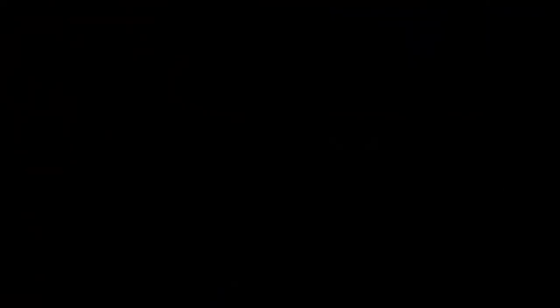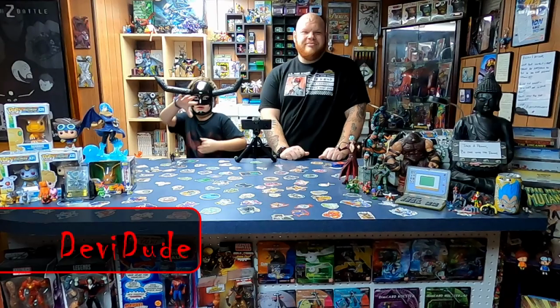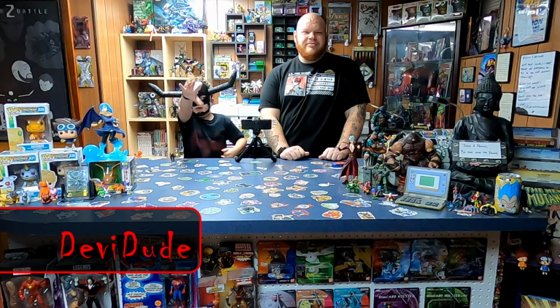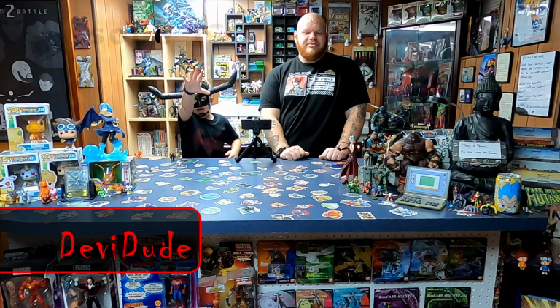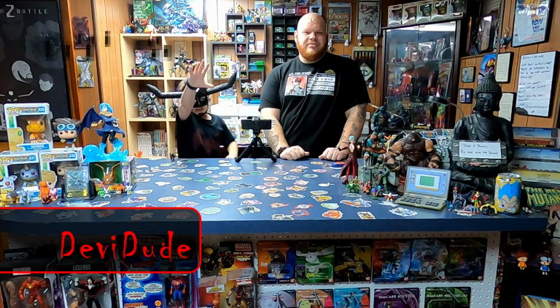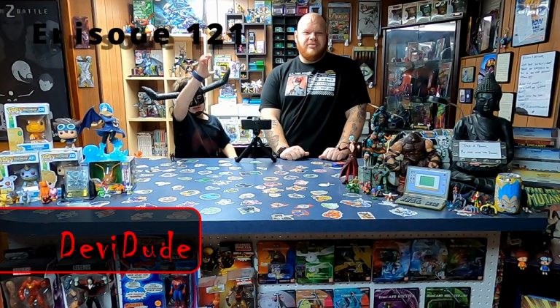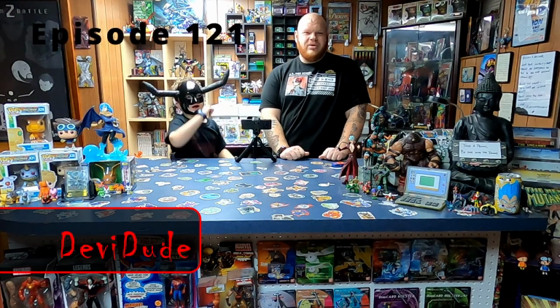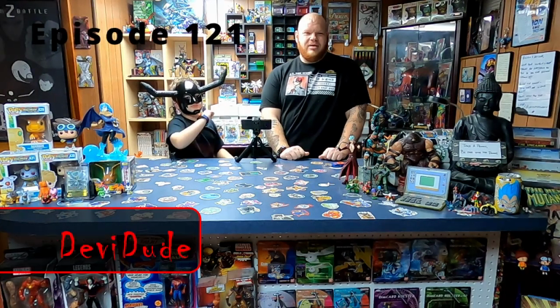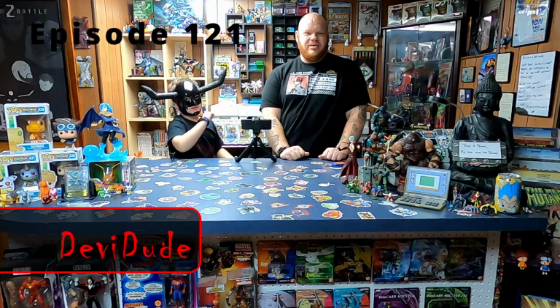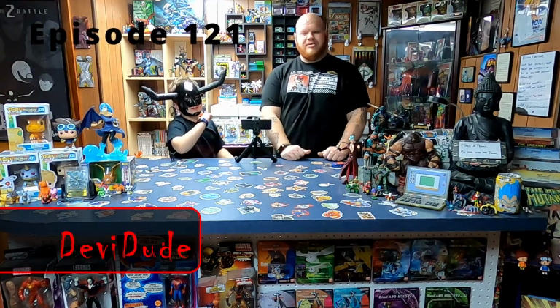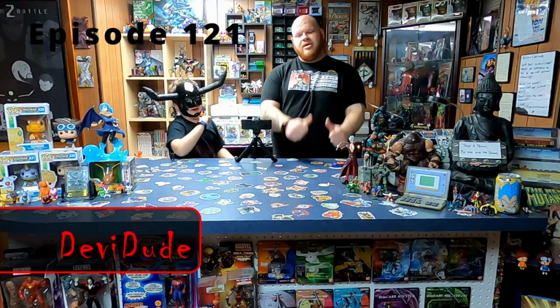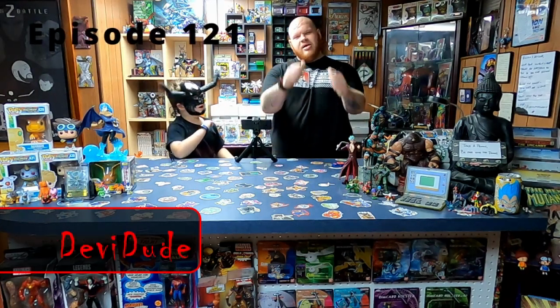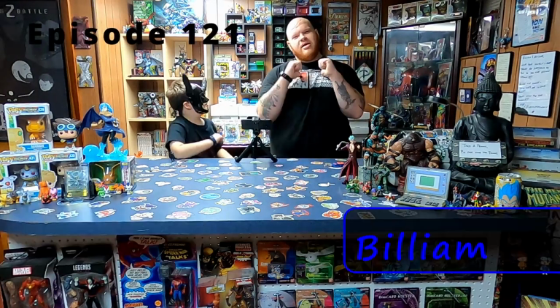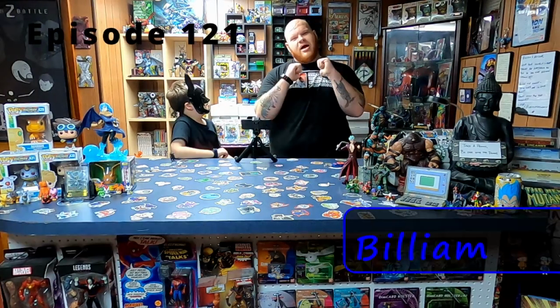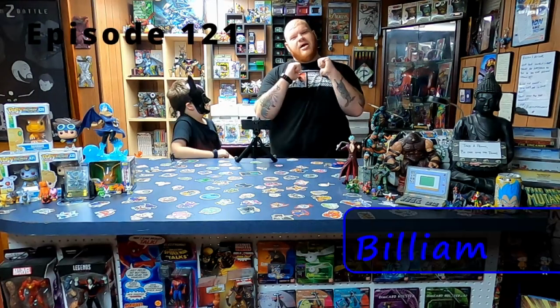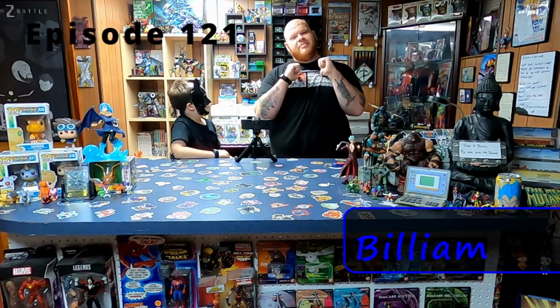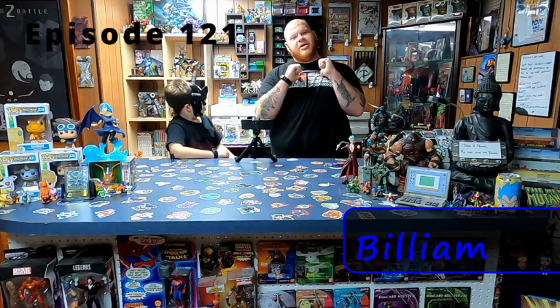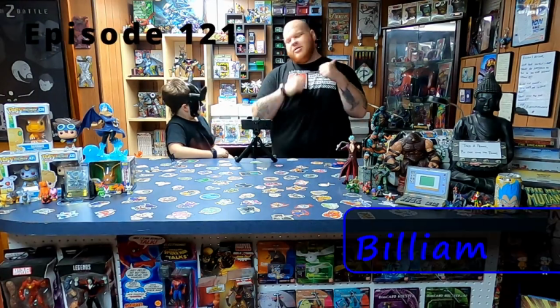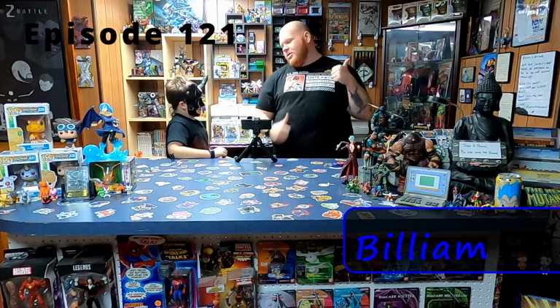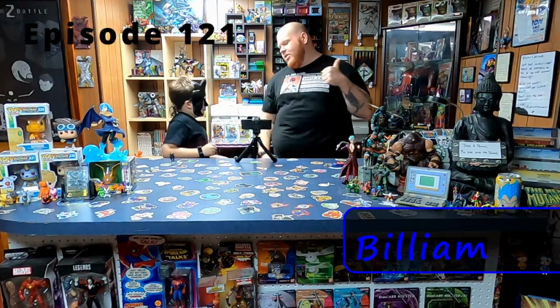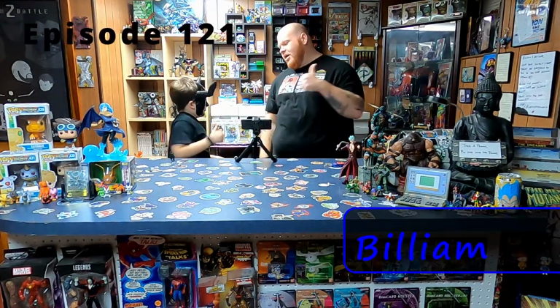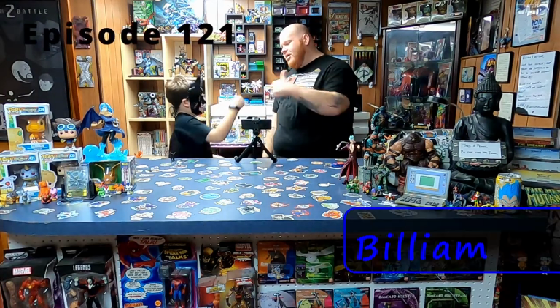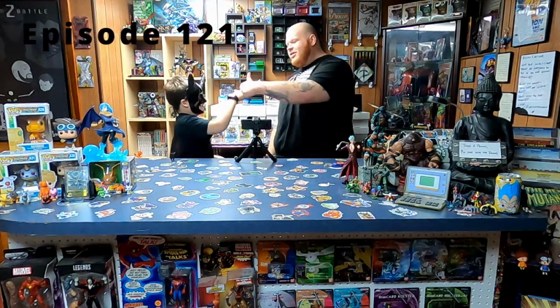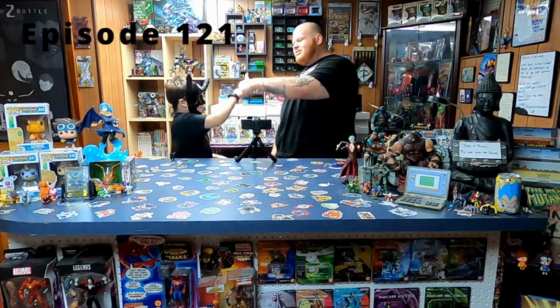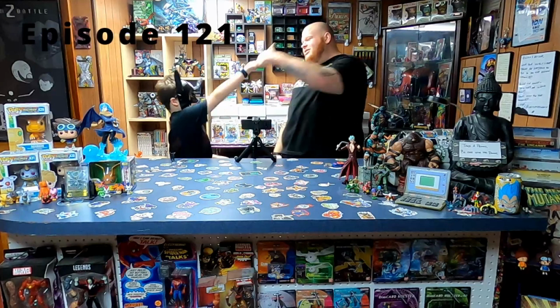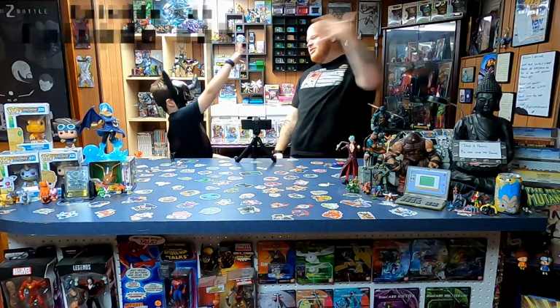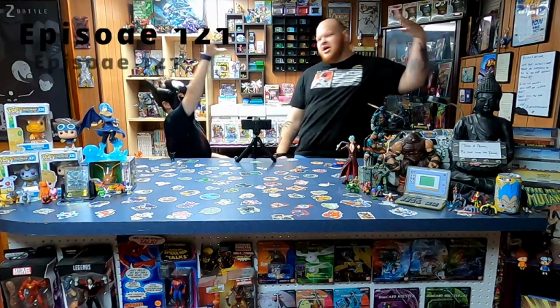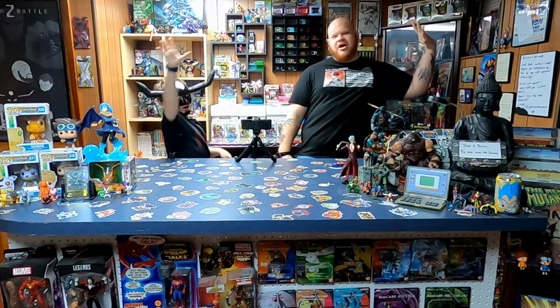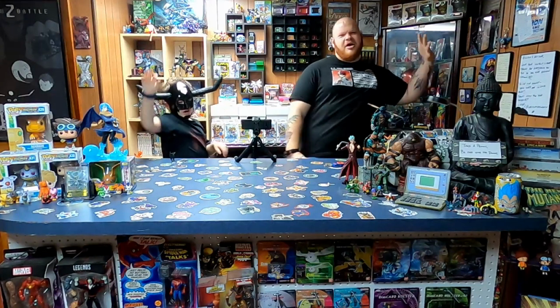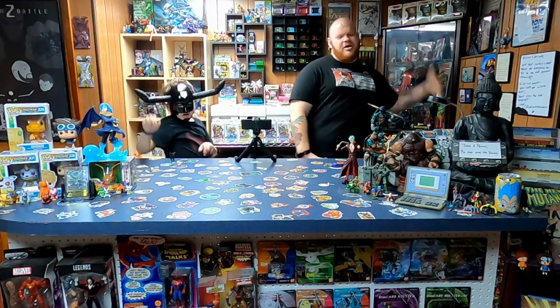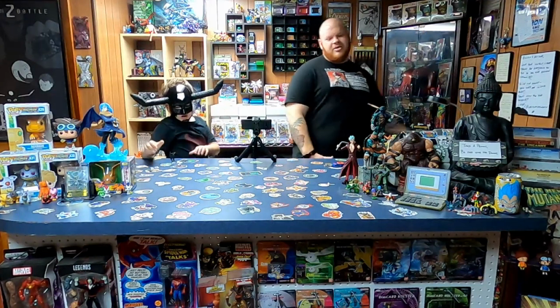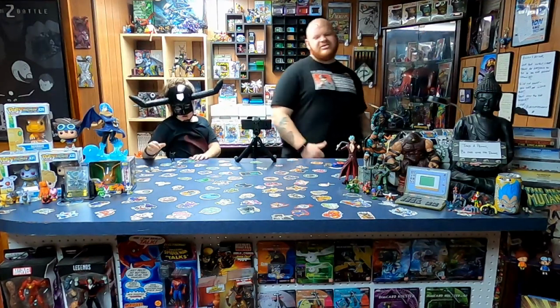Hi guys, I'm Joe Joe! I'm Billiam, and we are the Dinchy Dinch!